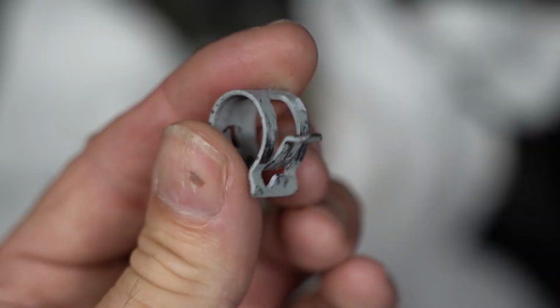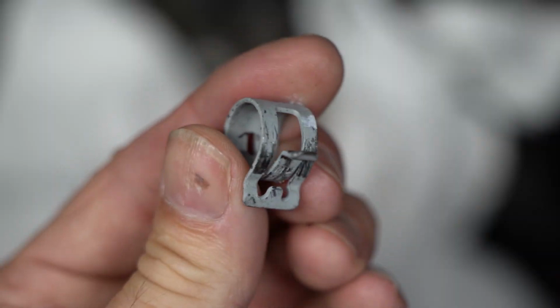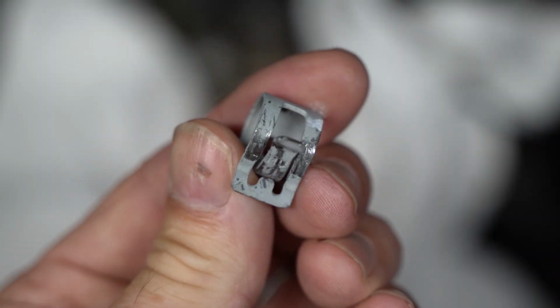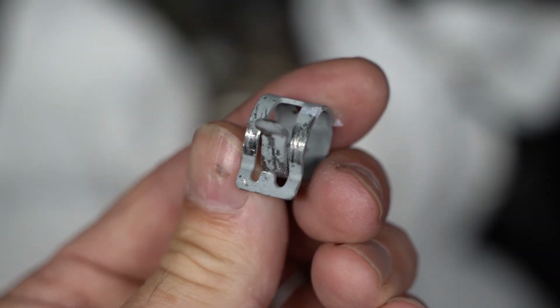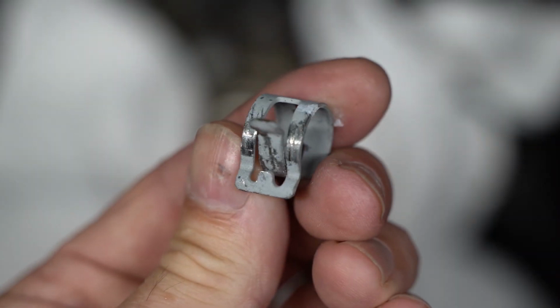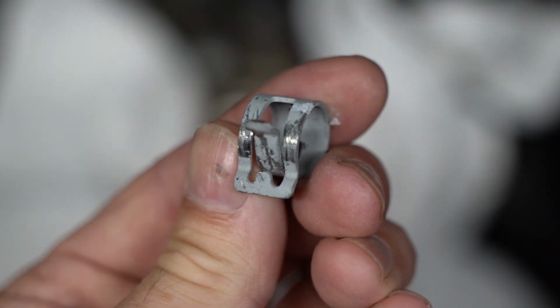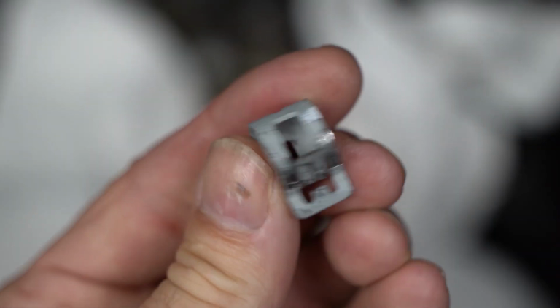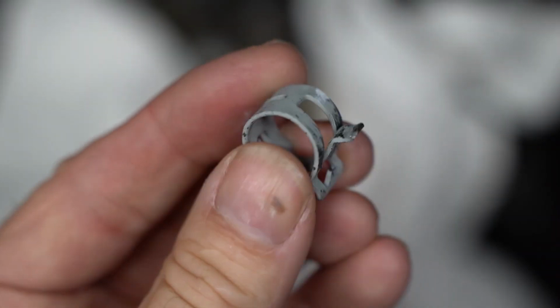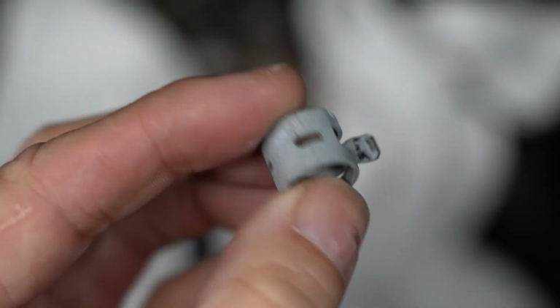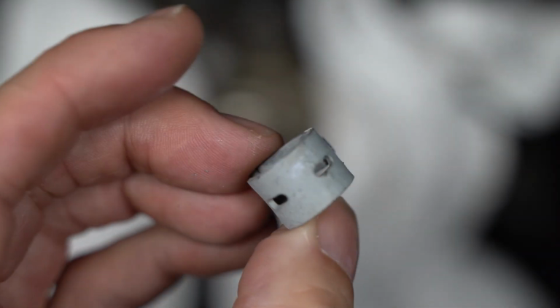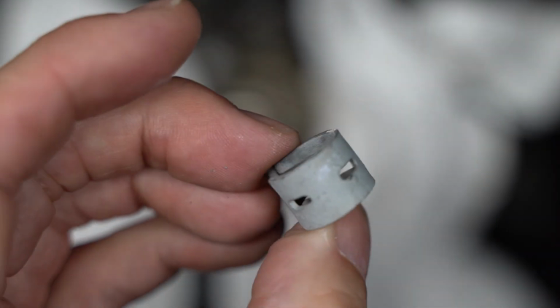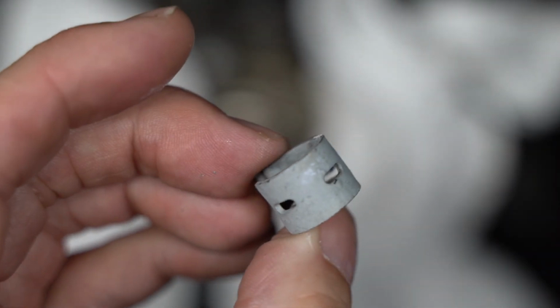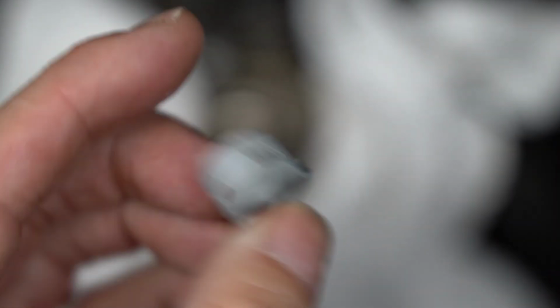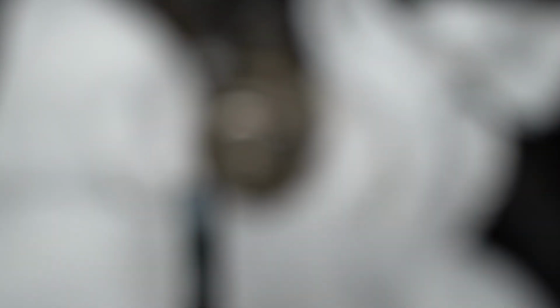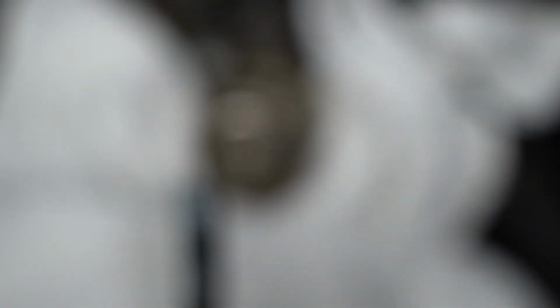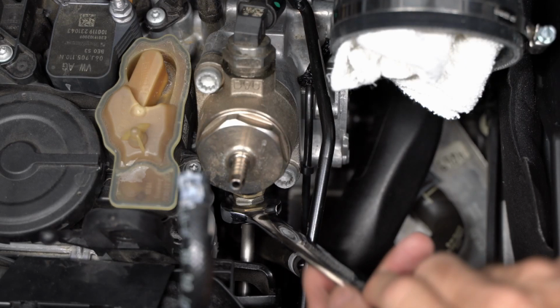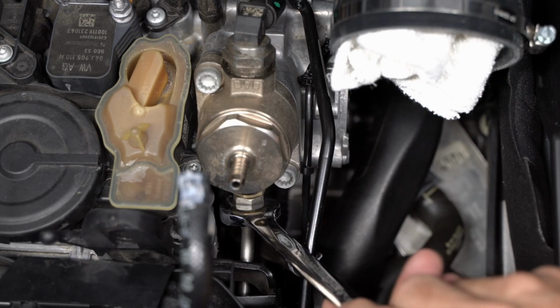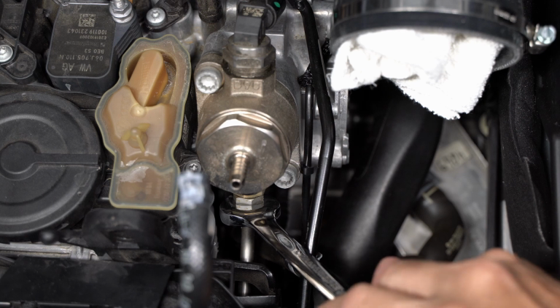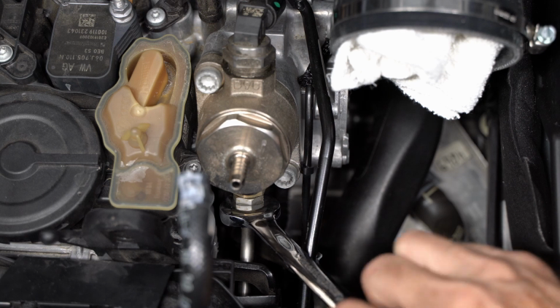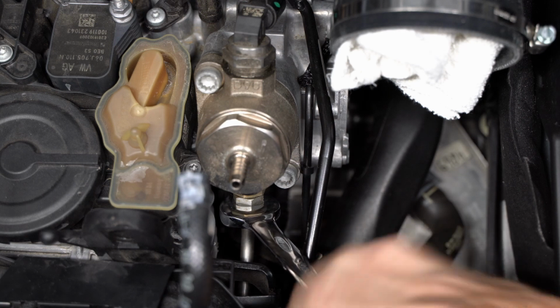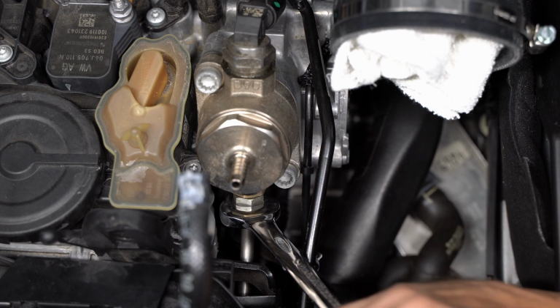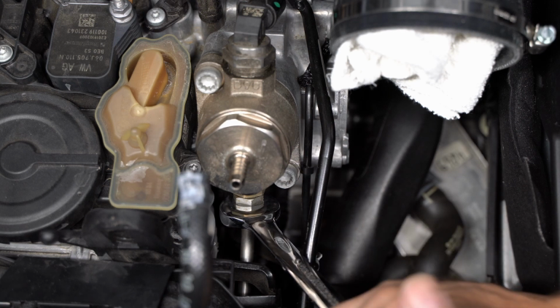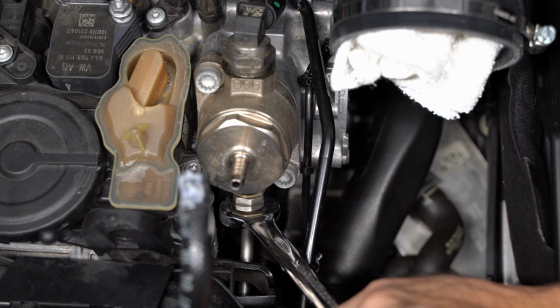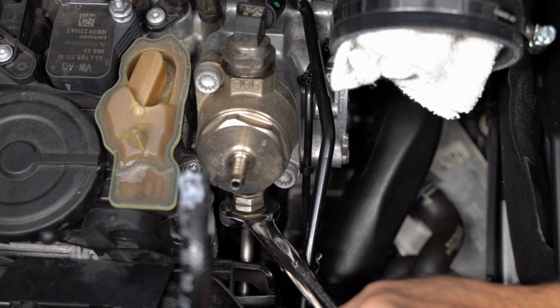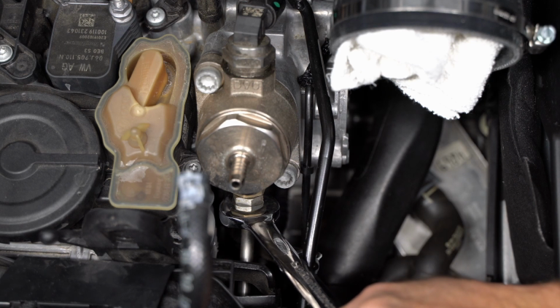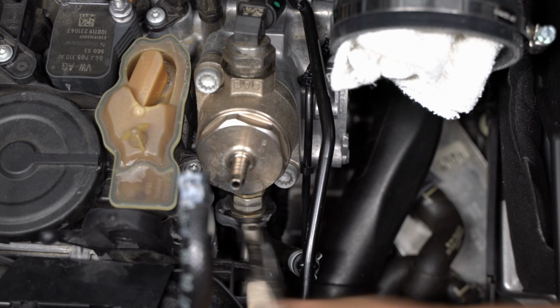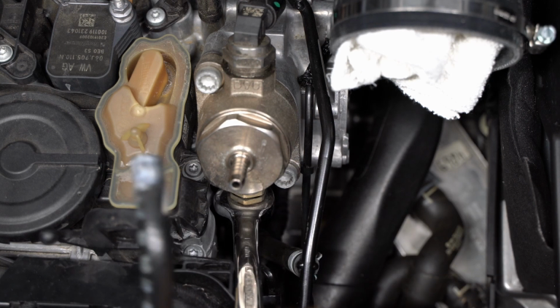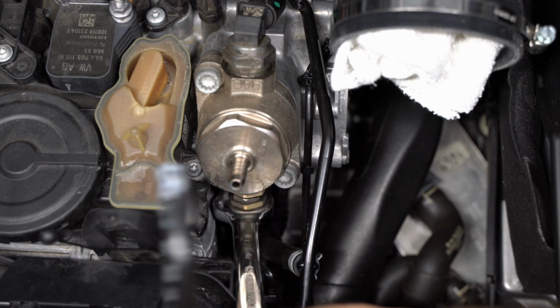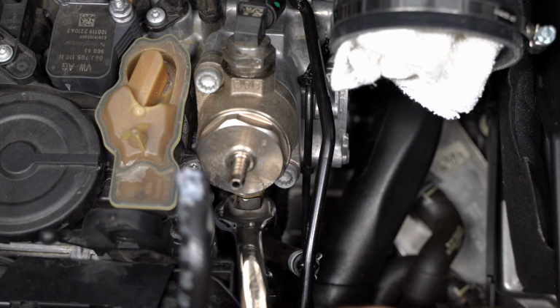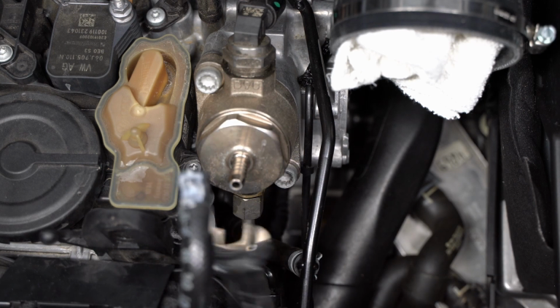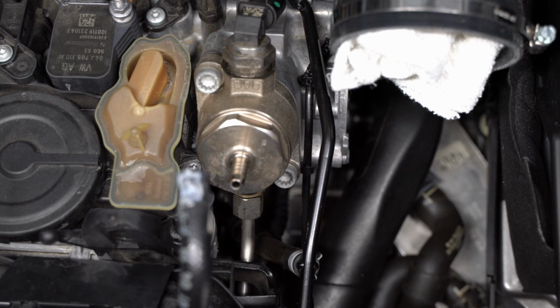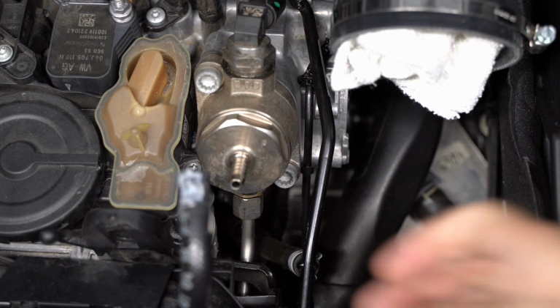This clamp is not reusable, so if you pull this you need to change it out with something else. I use Oetiker clamps — I'll show you that in the install.